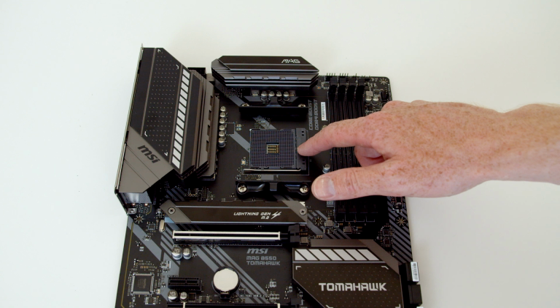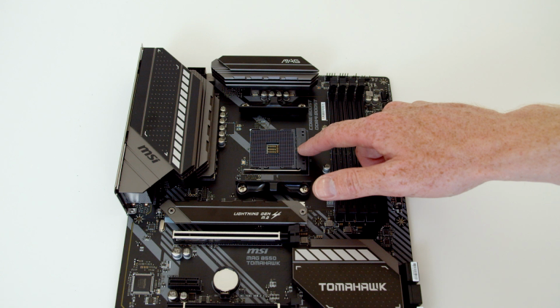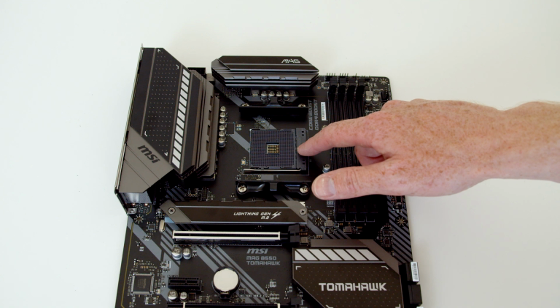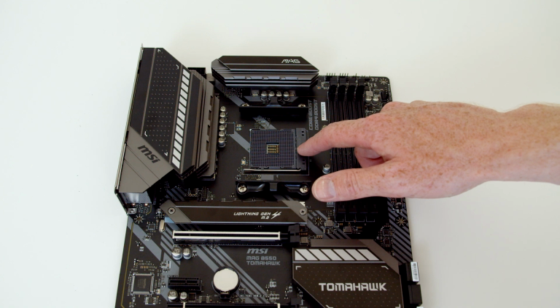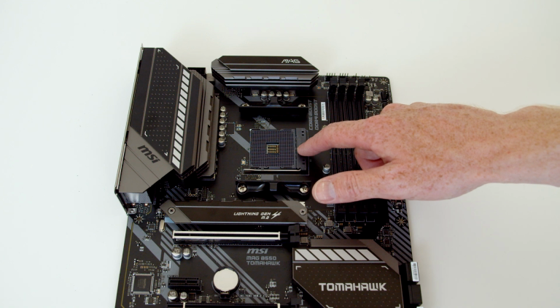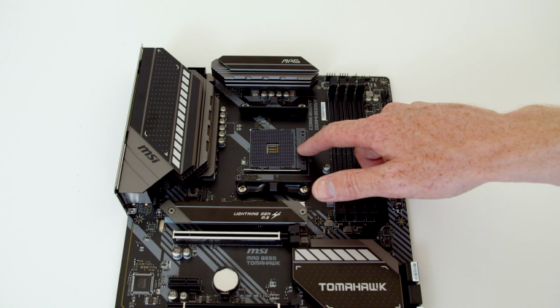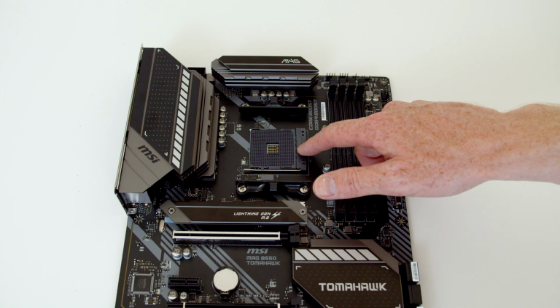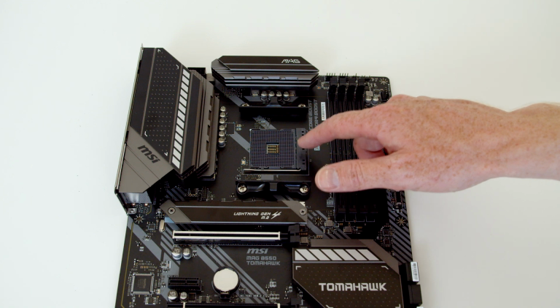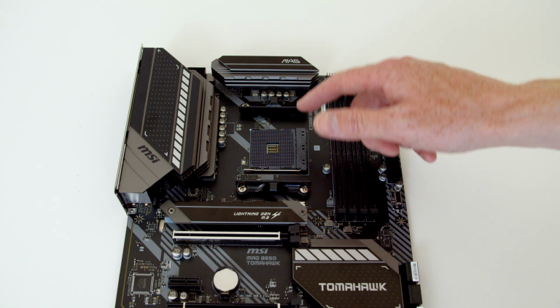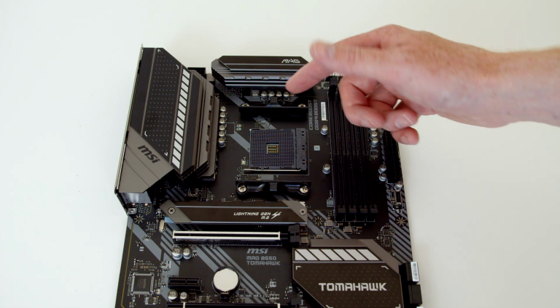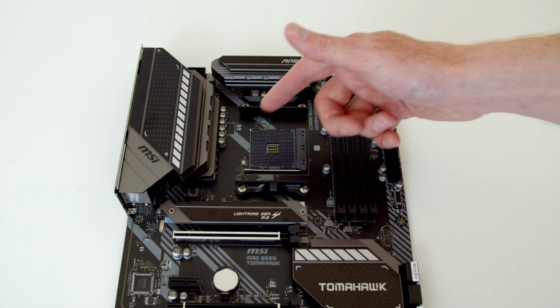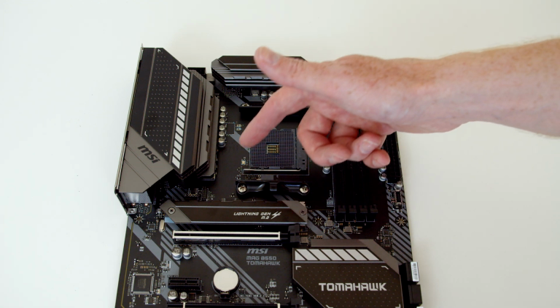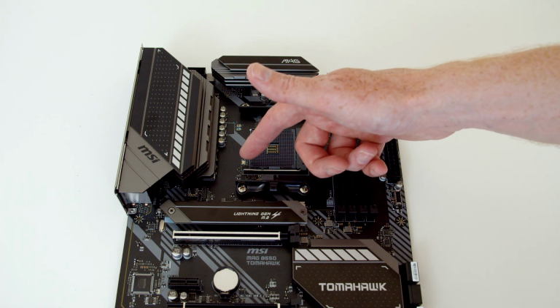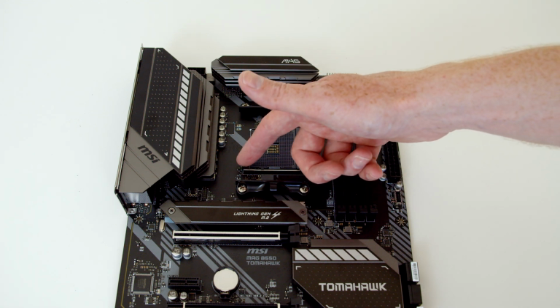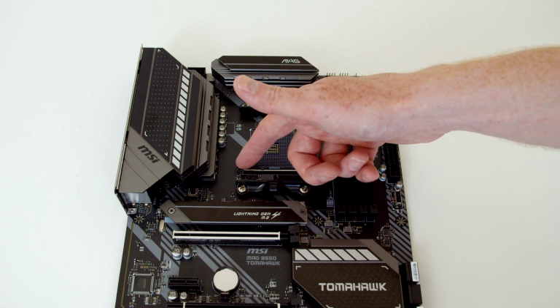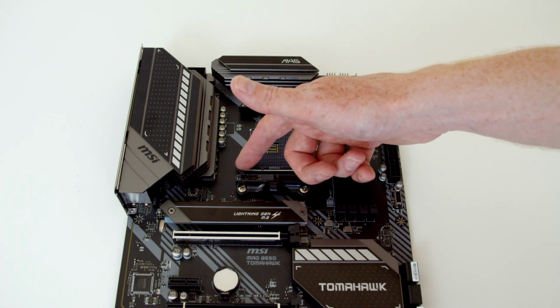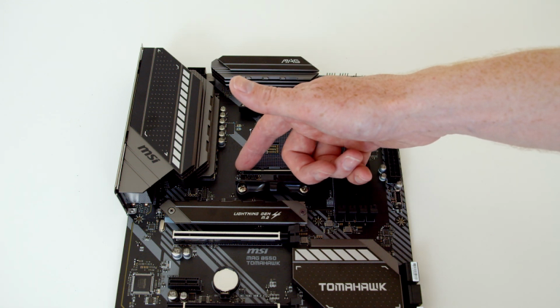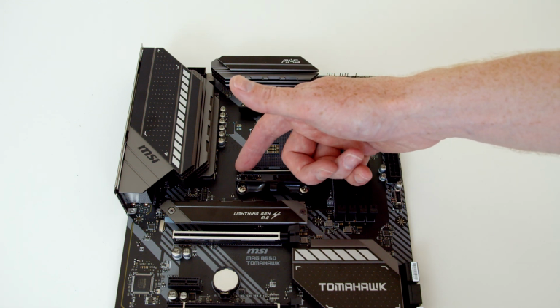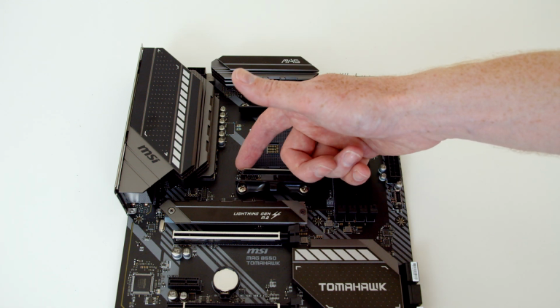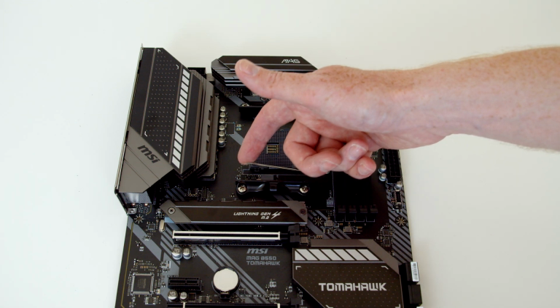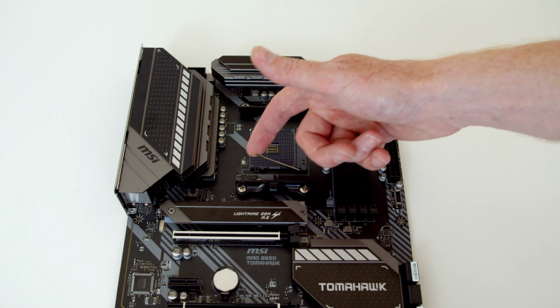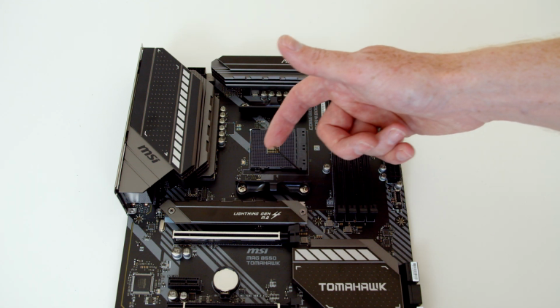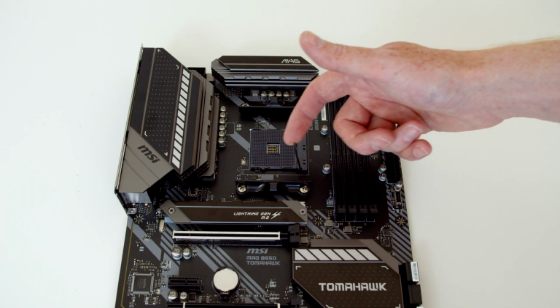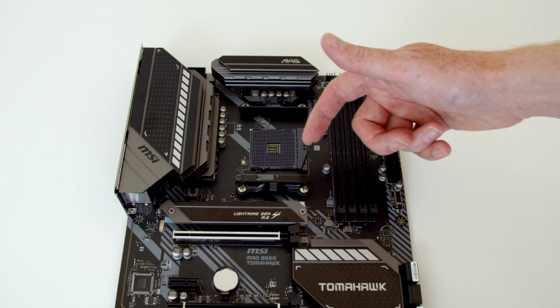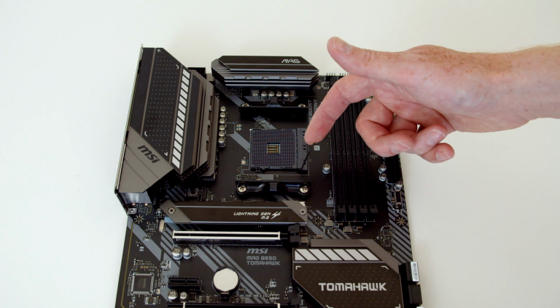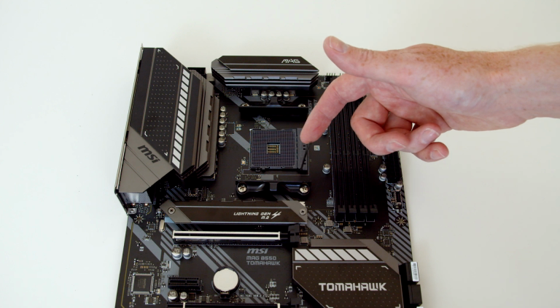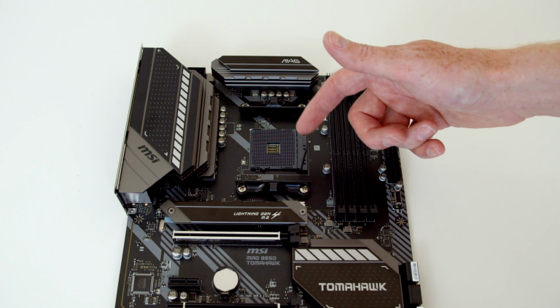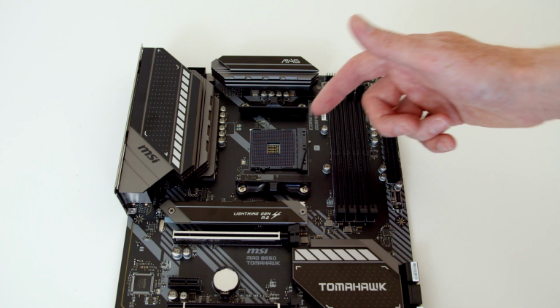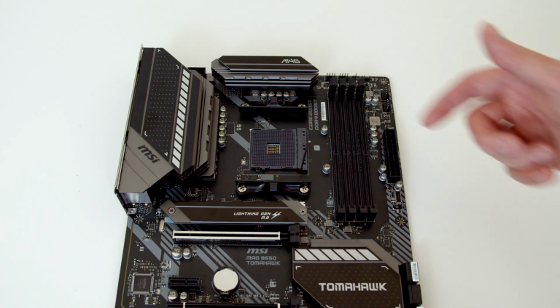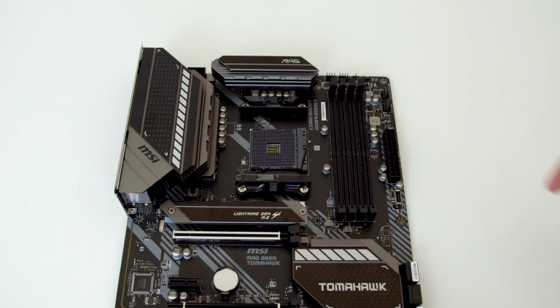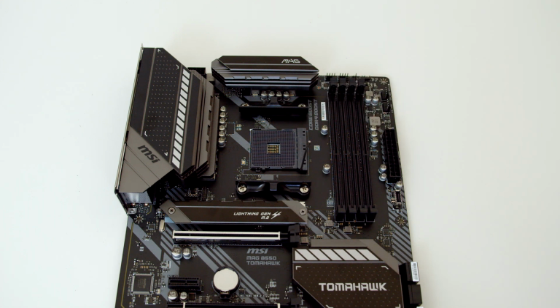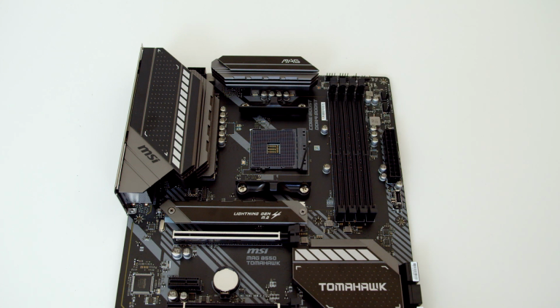To prepare the motherboard to receive the CPU, all we need to do is lift this retention clip all the way over to the right hand side.